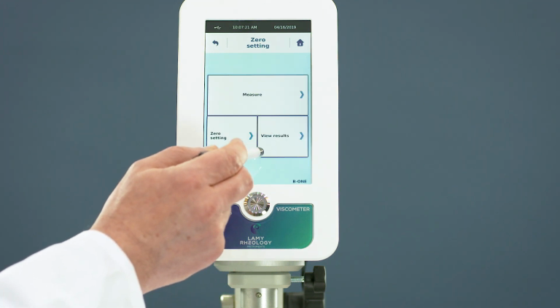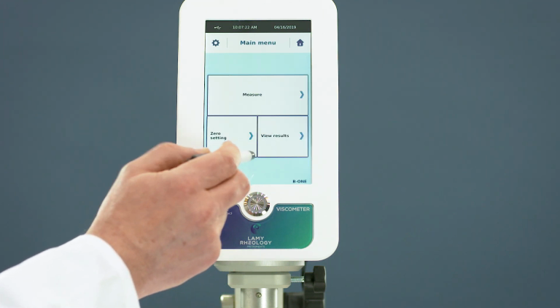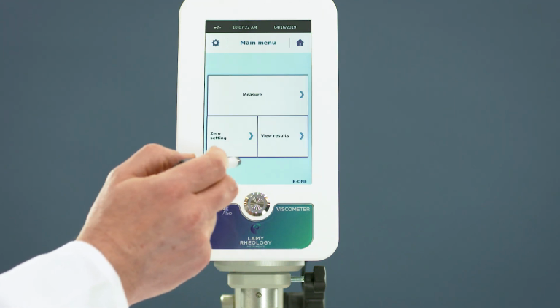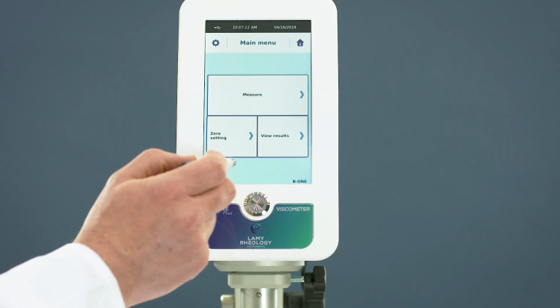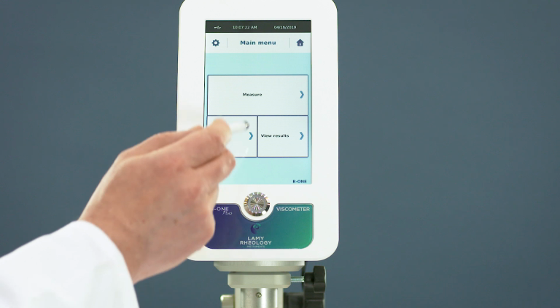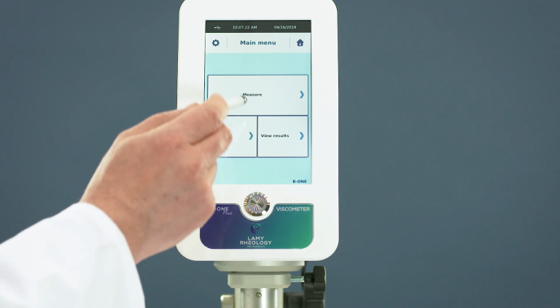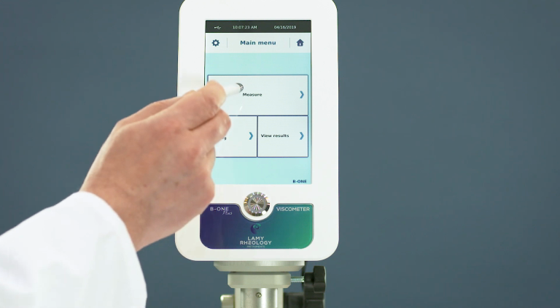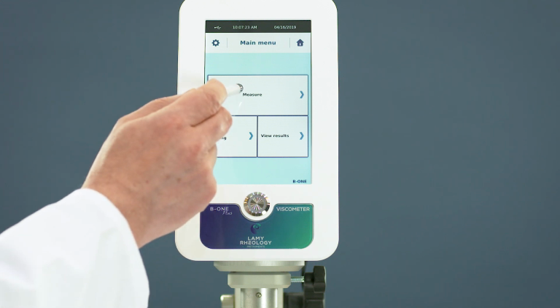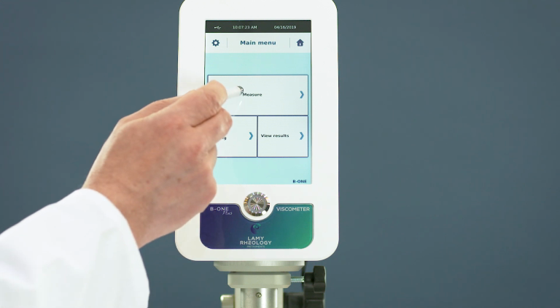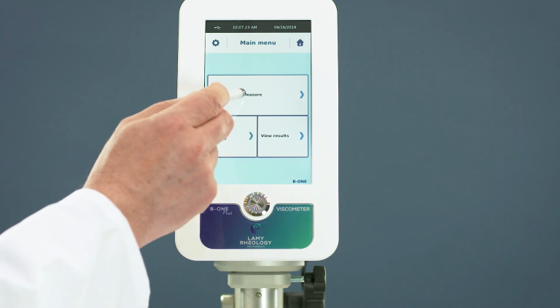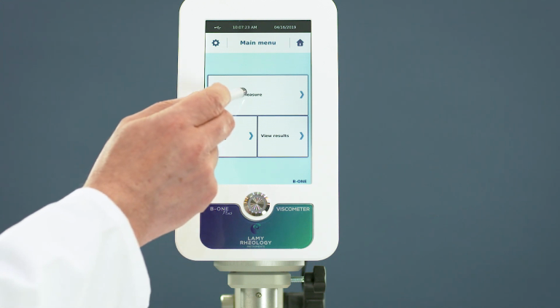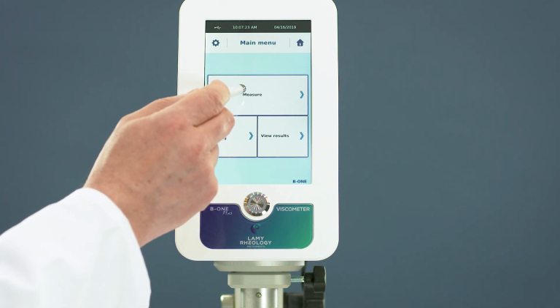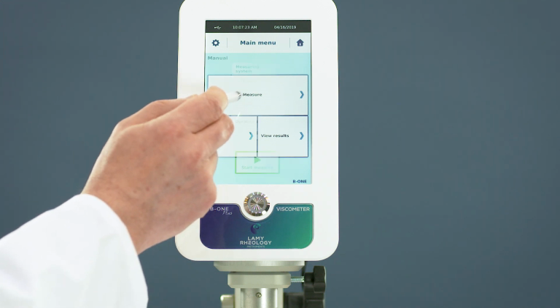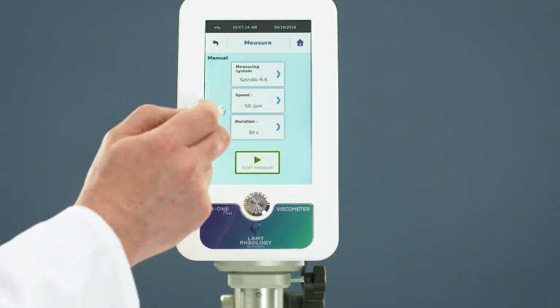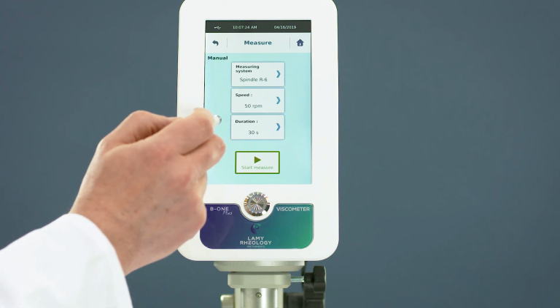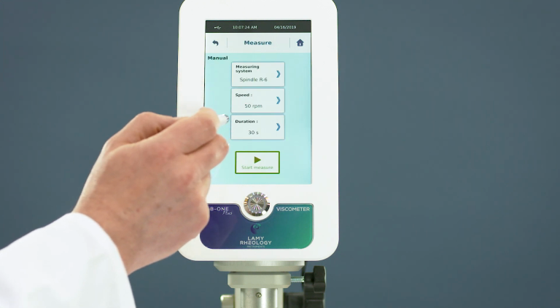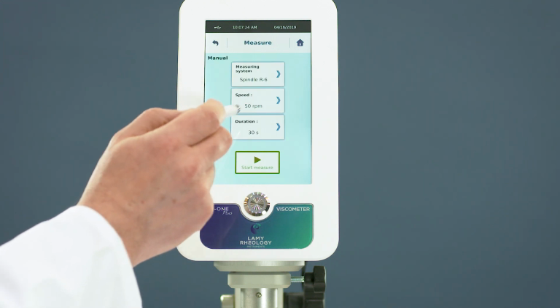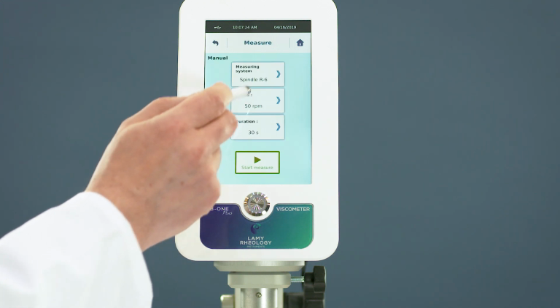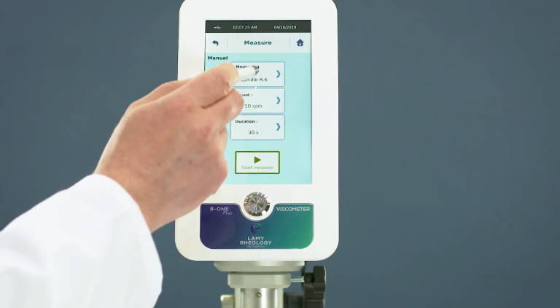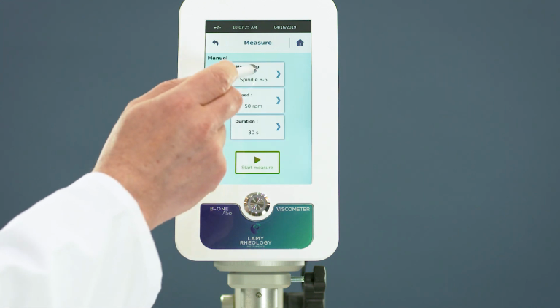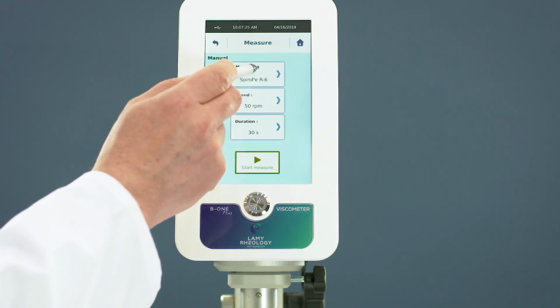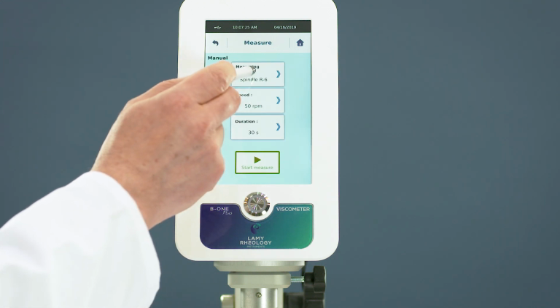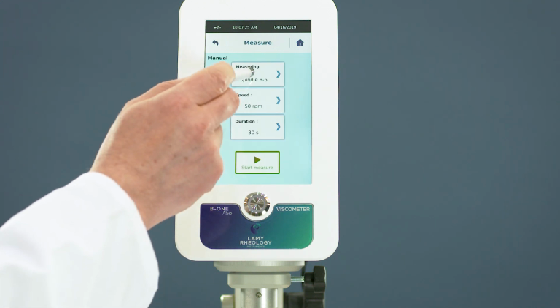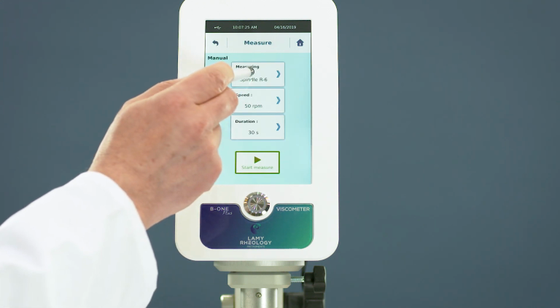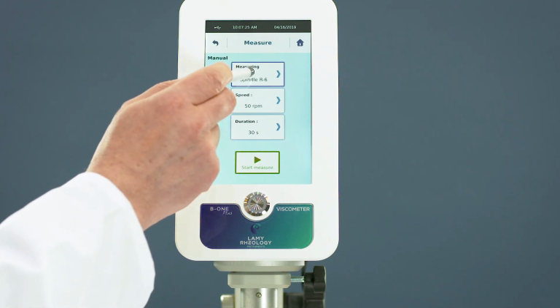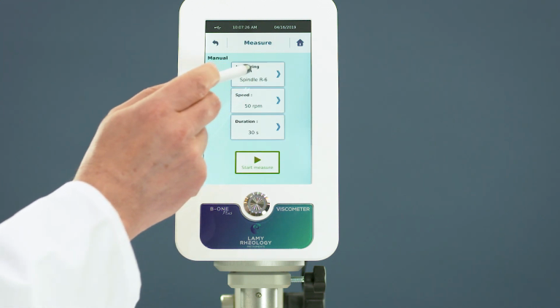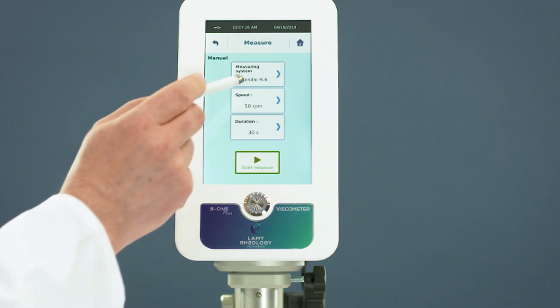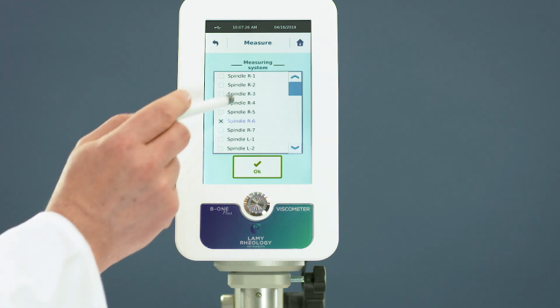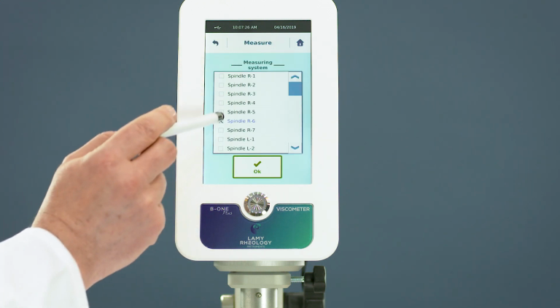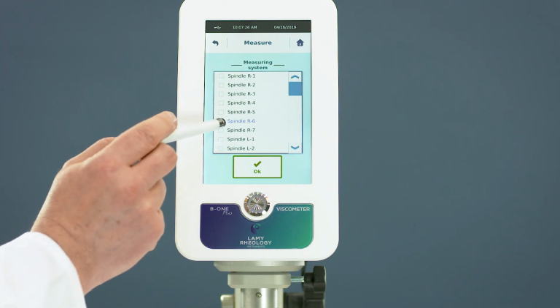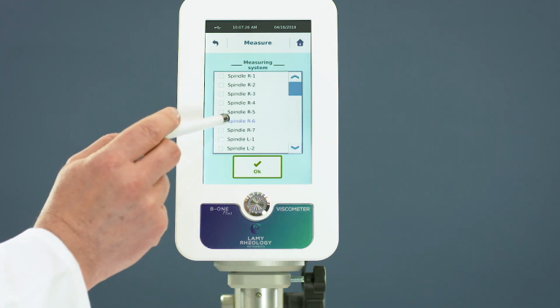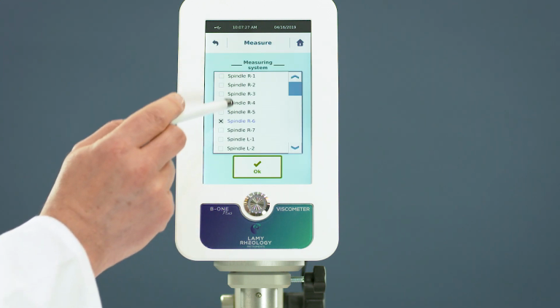You can now set your measurement. Choose the spindle, the speed, and the duration.